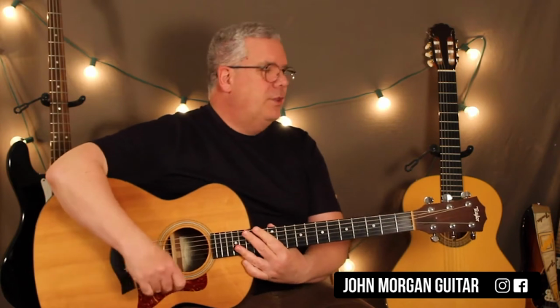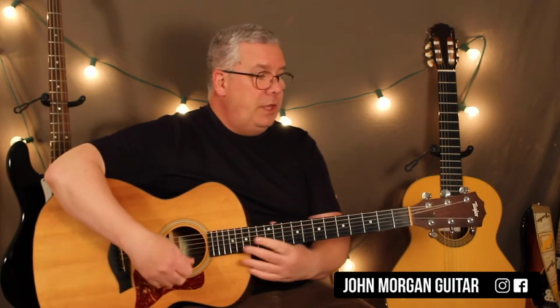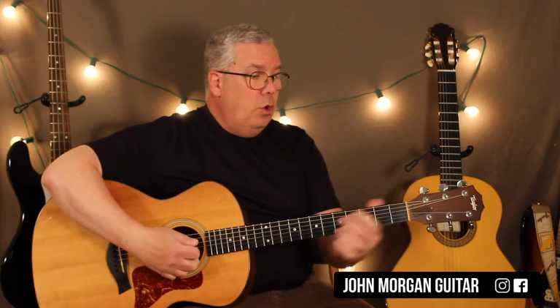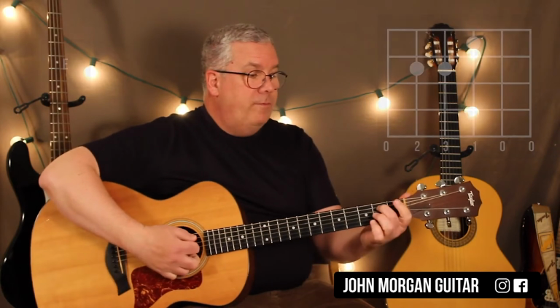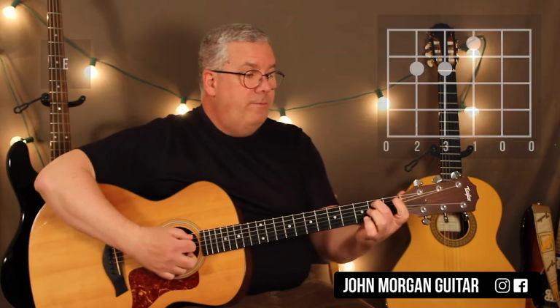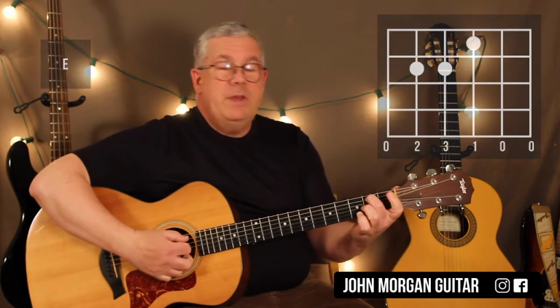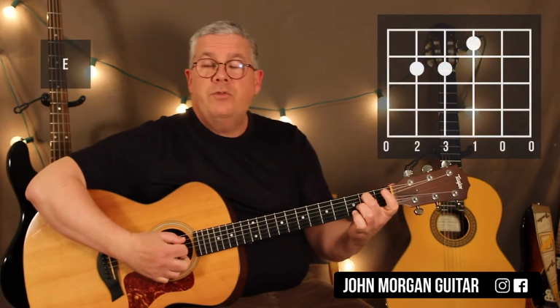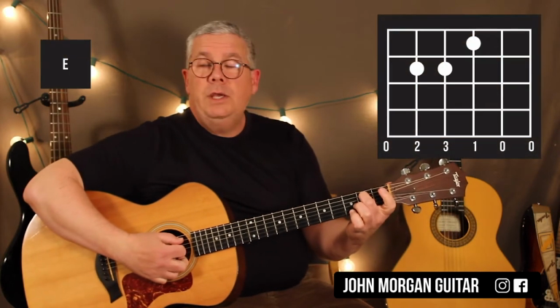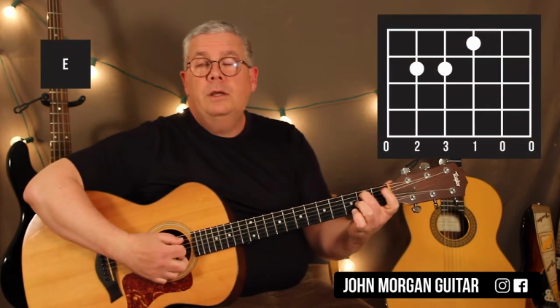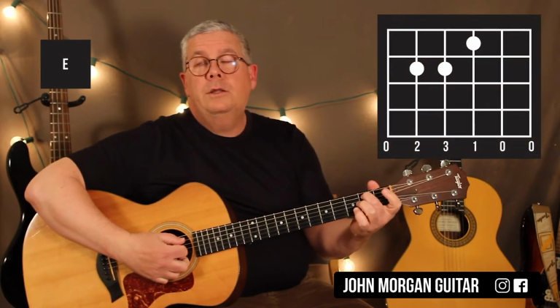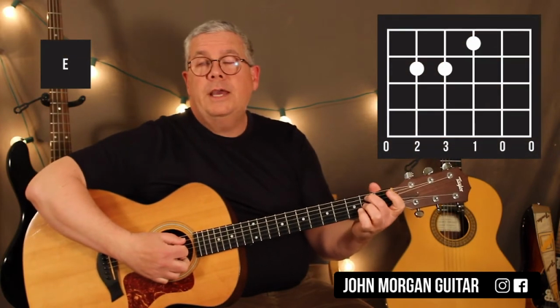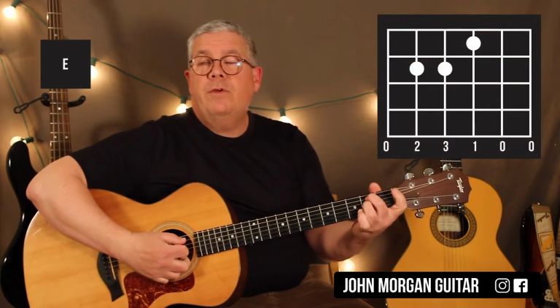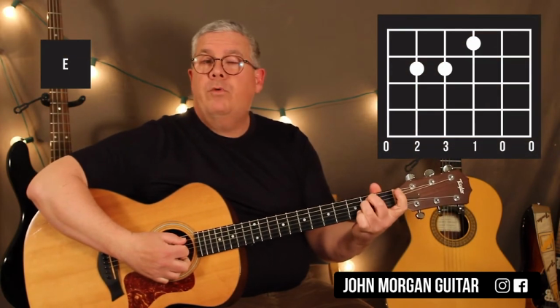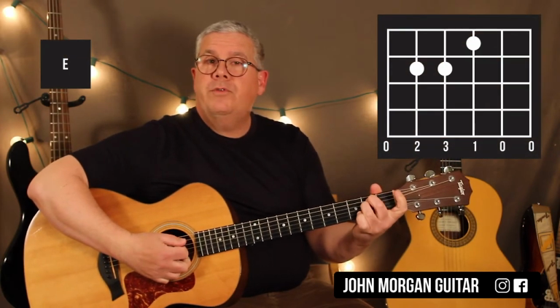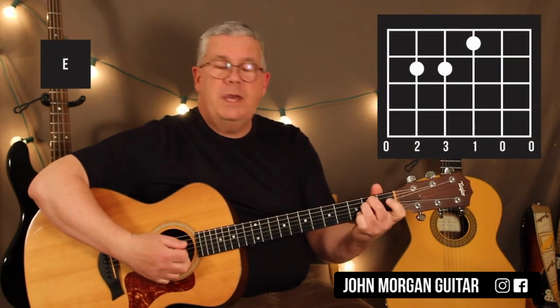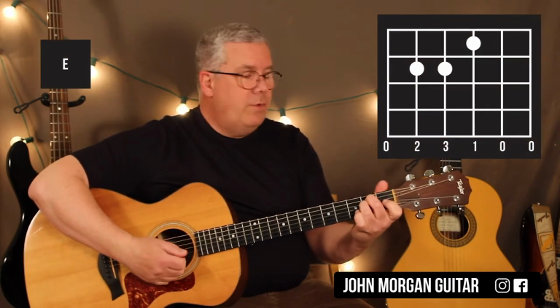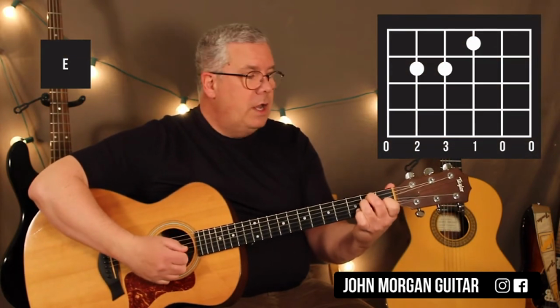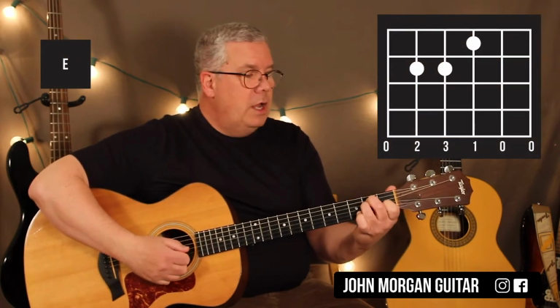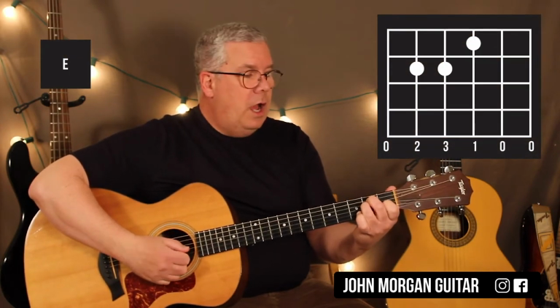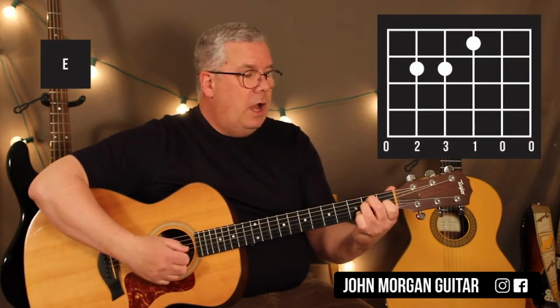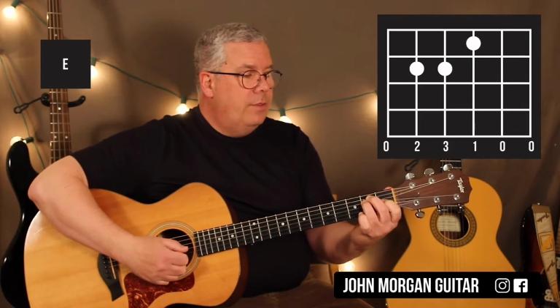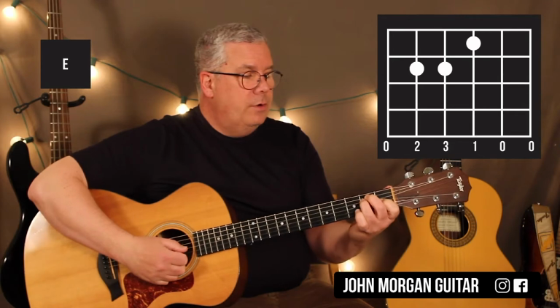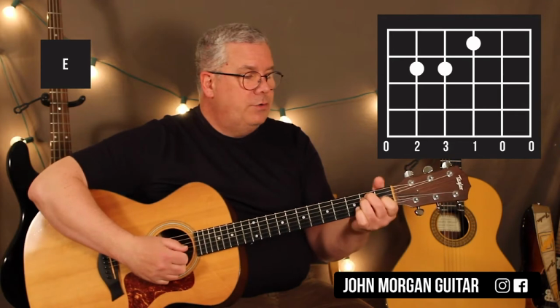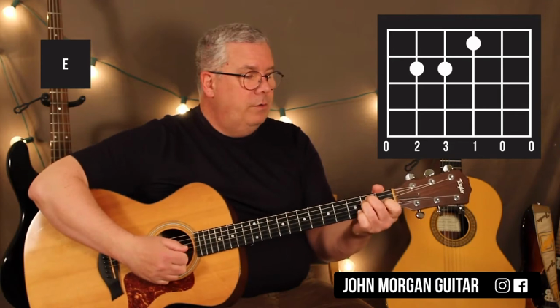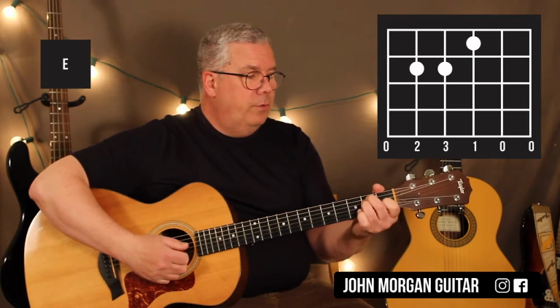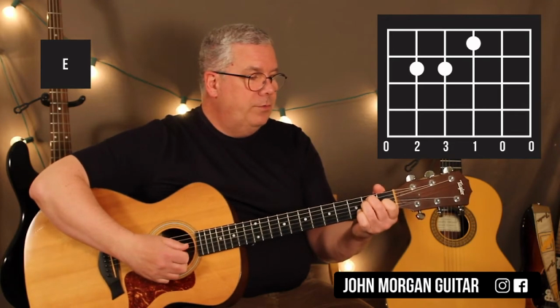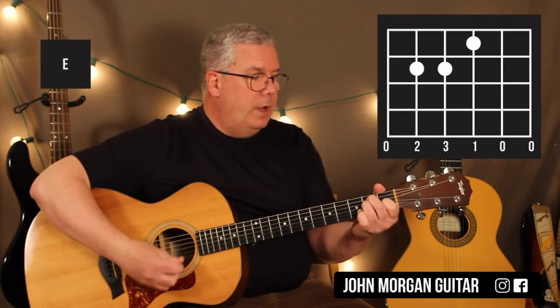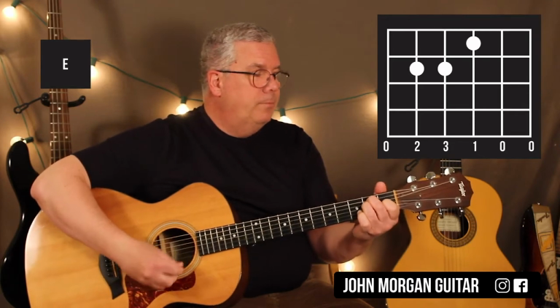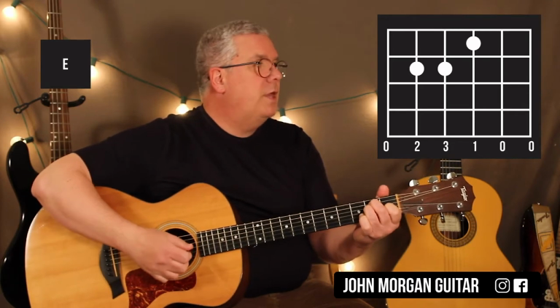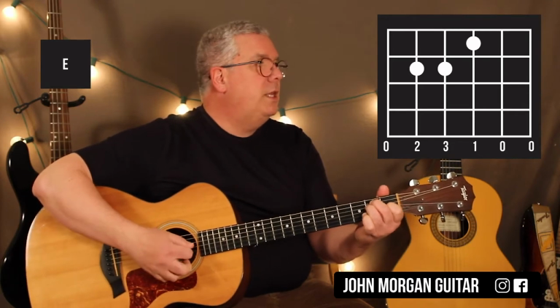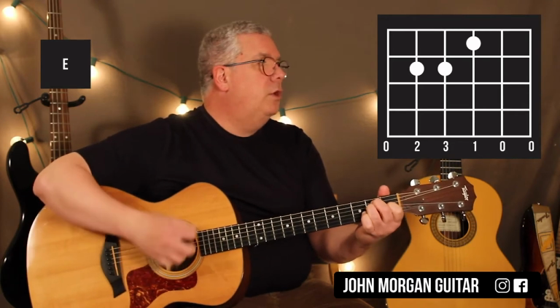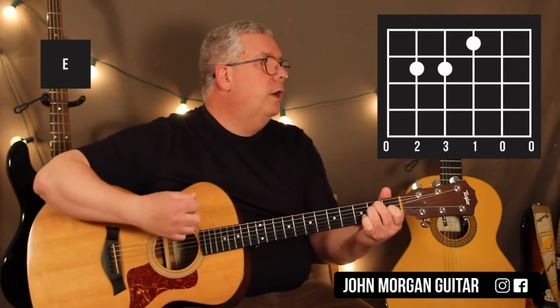So, E chord: fifth string, second fret; fourth string, second fret; third string, first fret. That's an E chord.